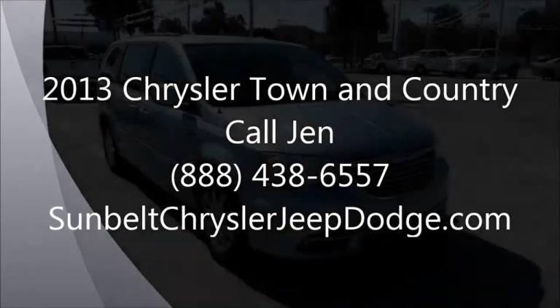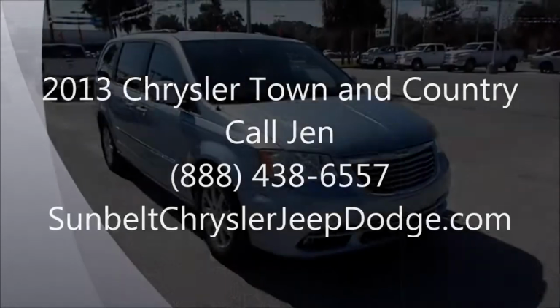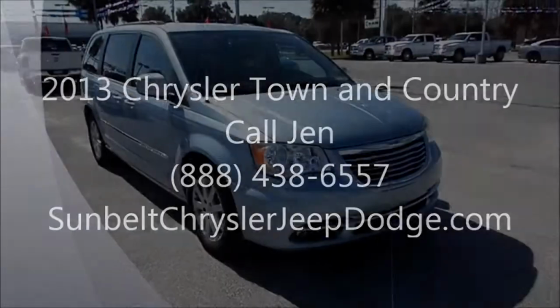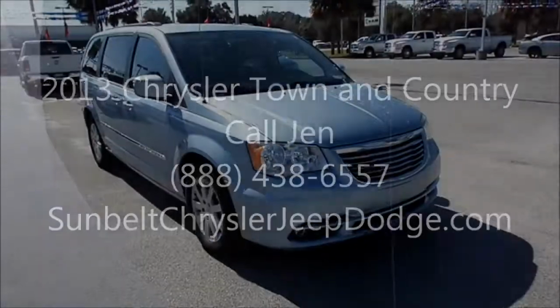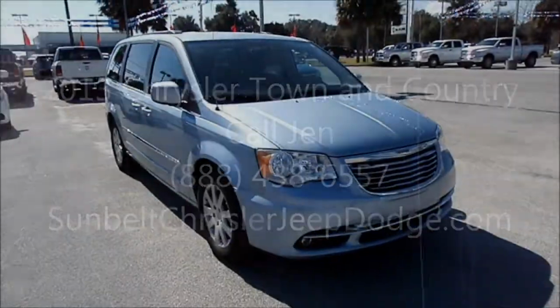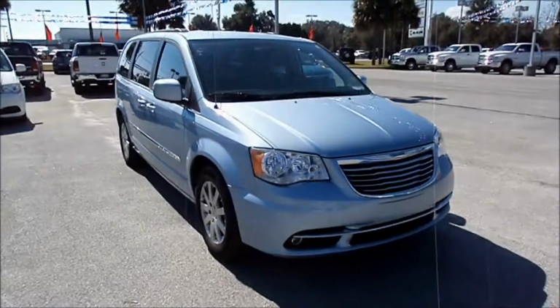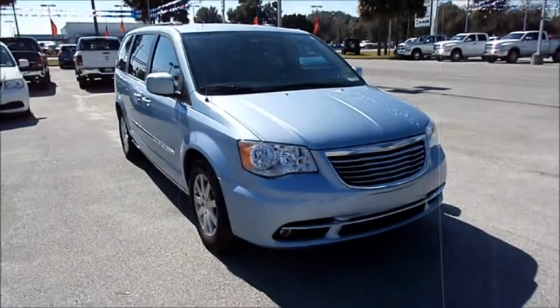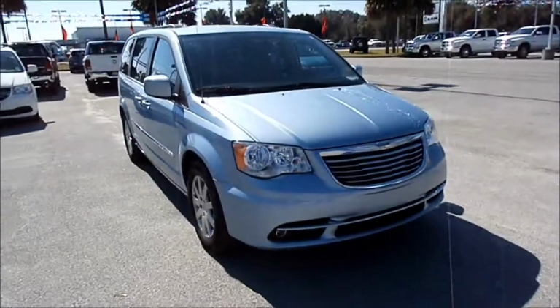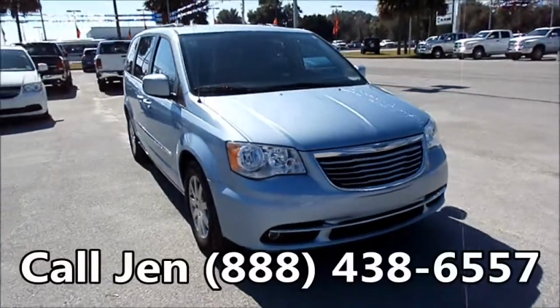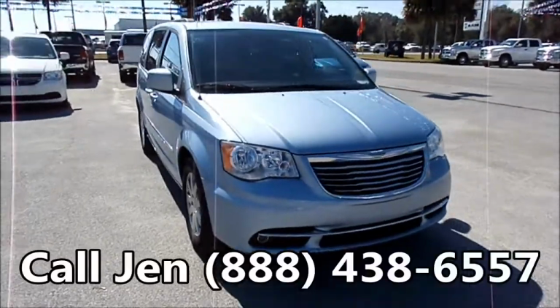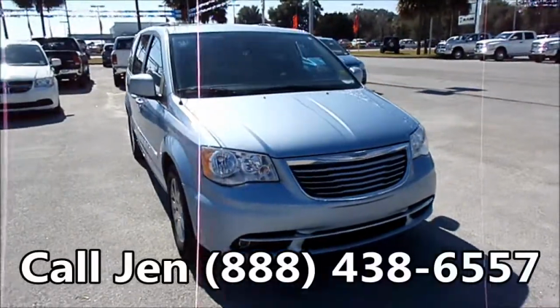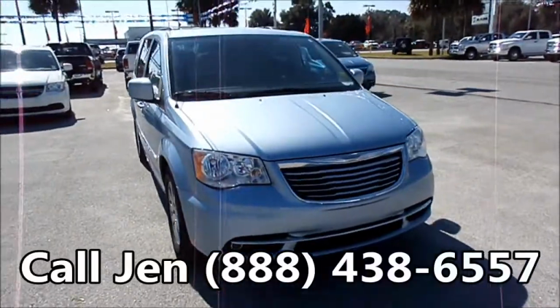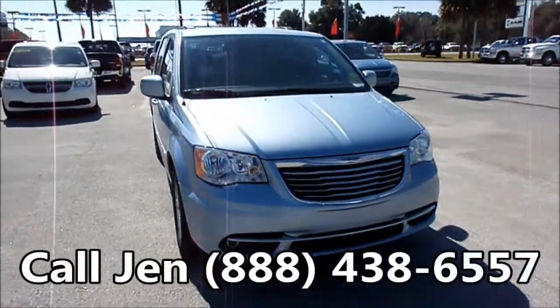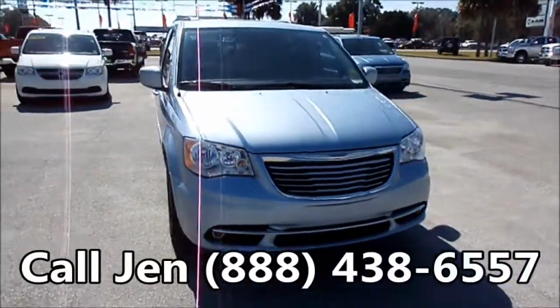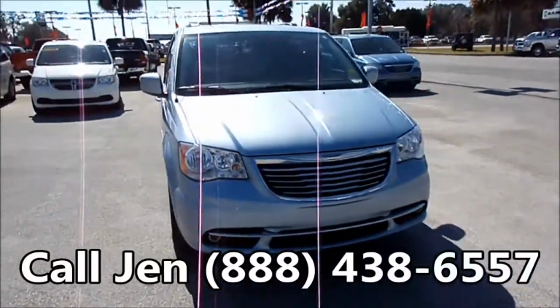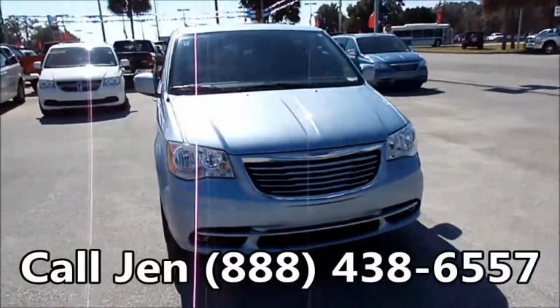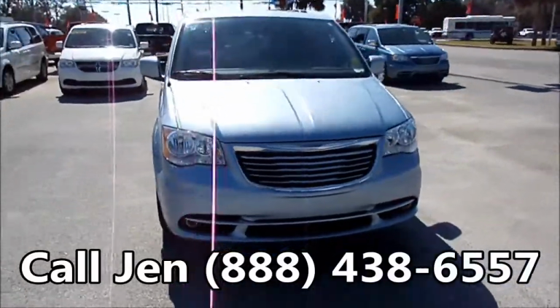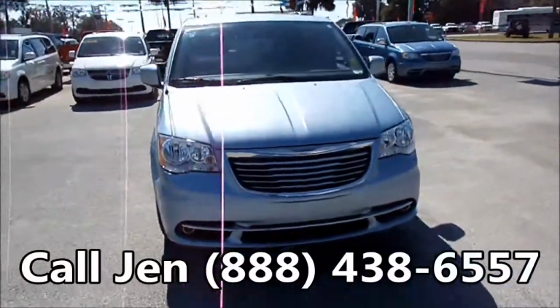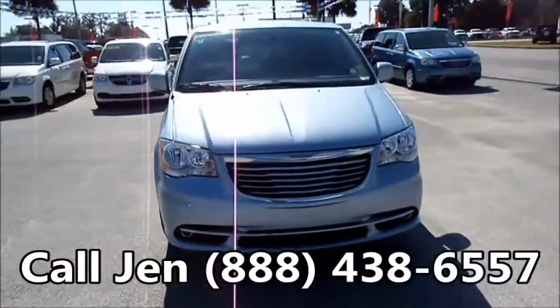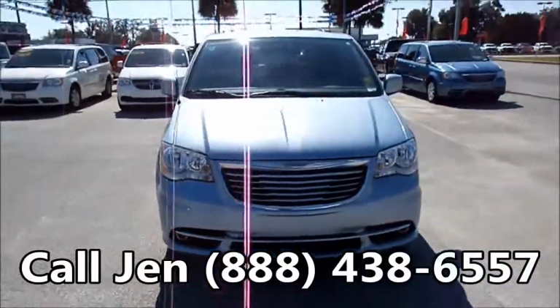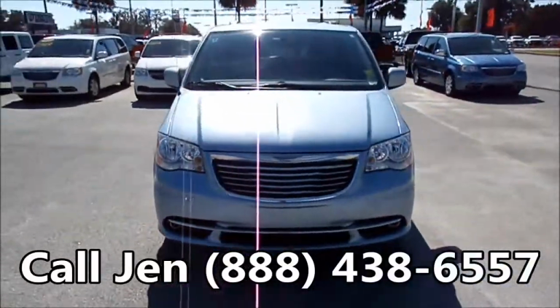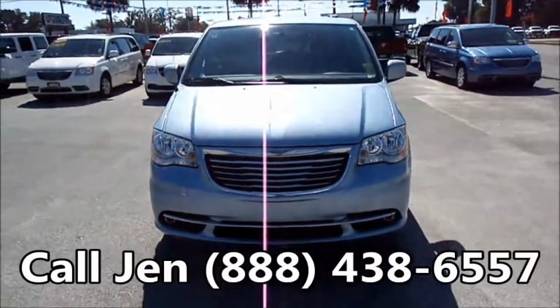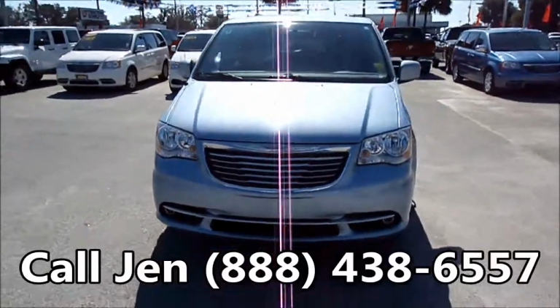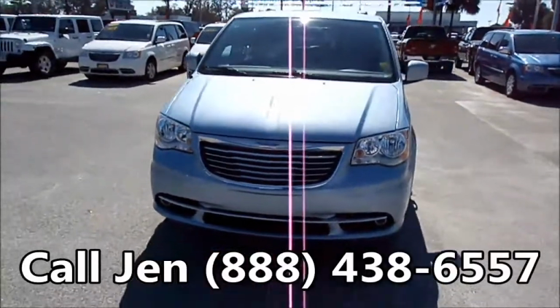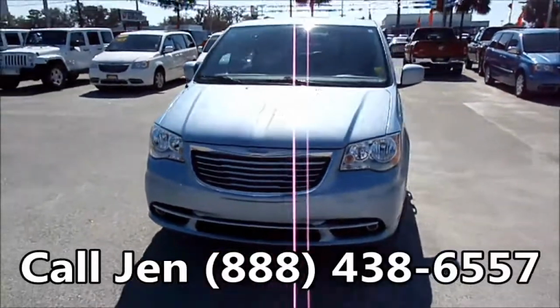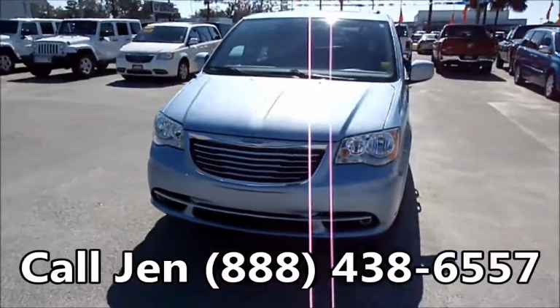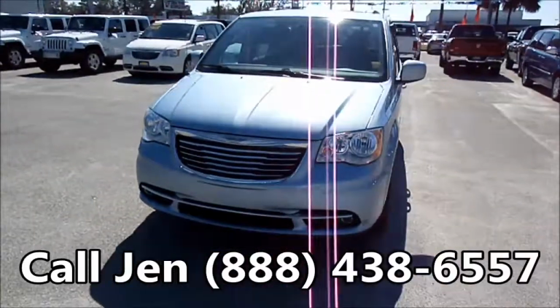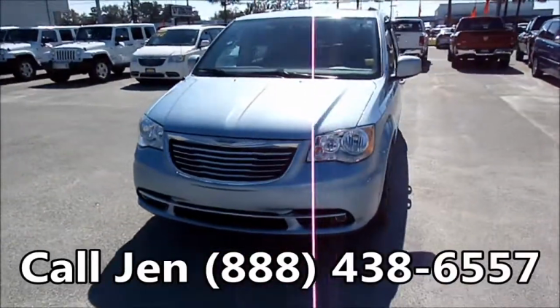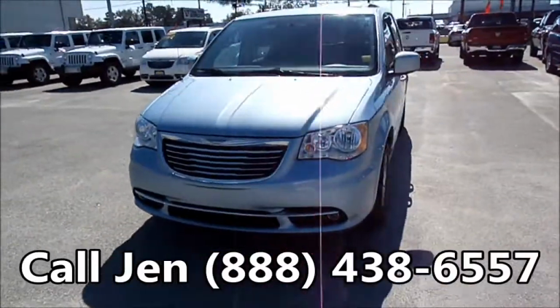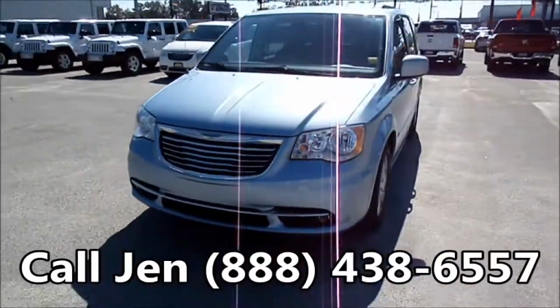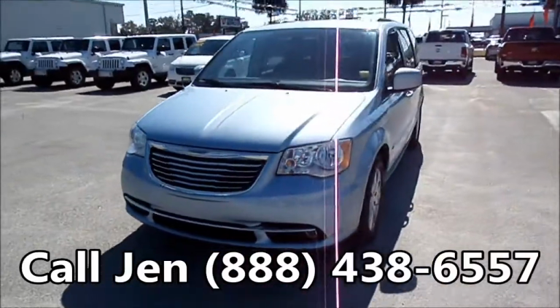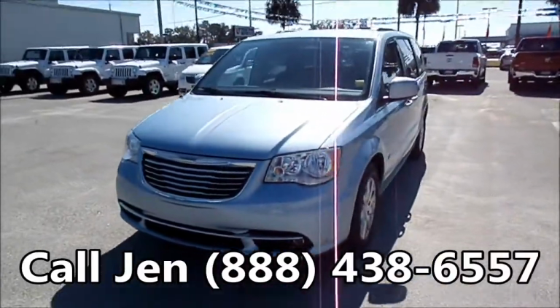Hi guys, it's Jen with Sunbelt Chrysler Jeep Dodge Ram in Lake City, Florida, and right now we're looking at a 2013 Chrysler Town & Country.